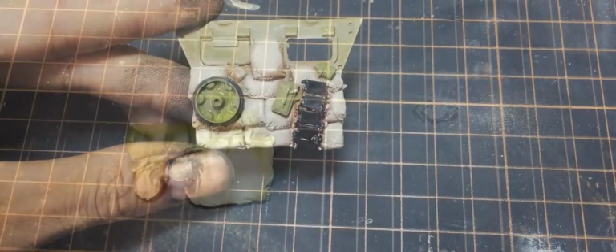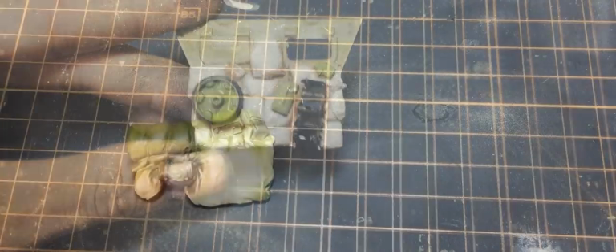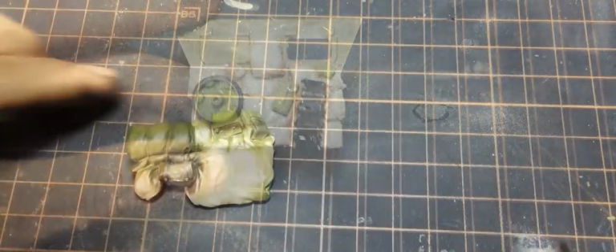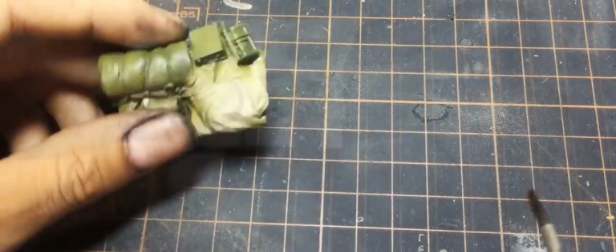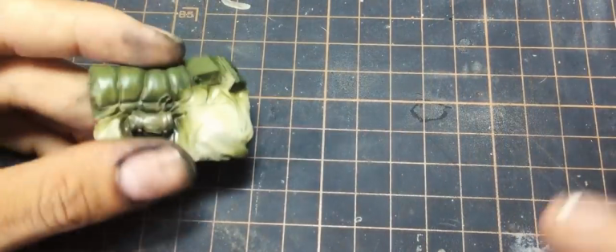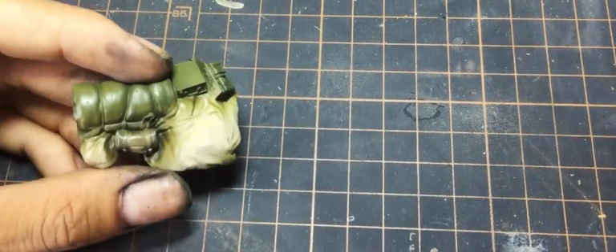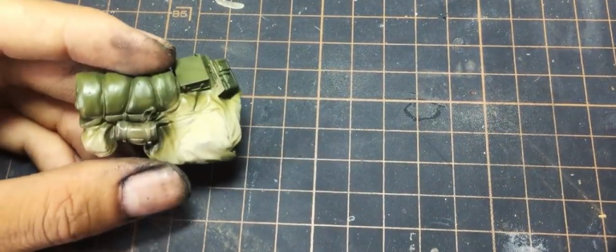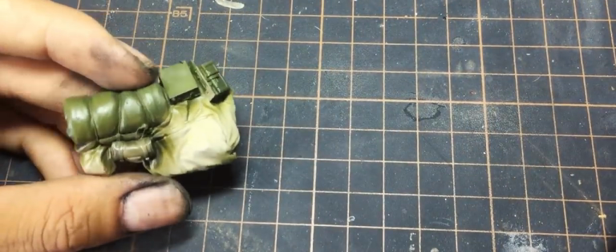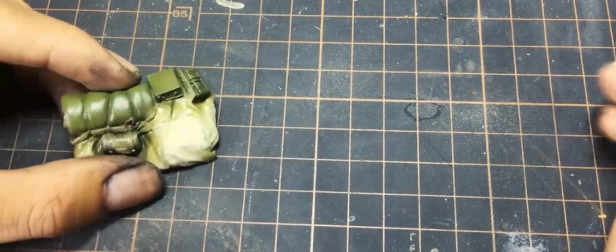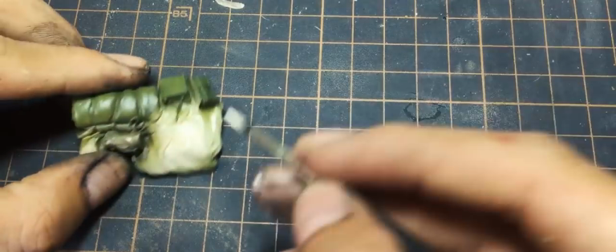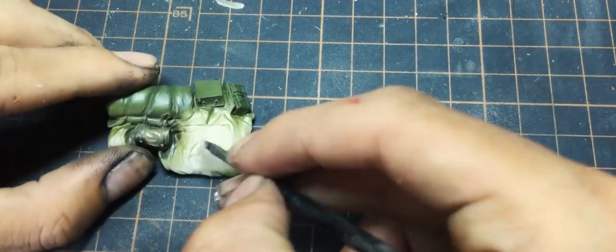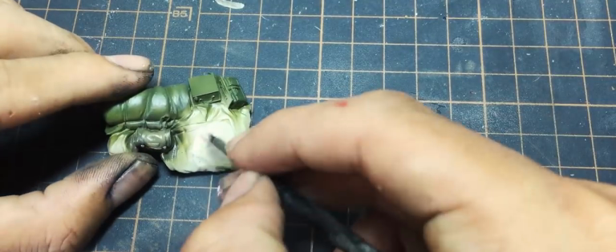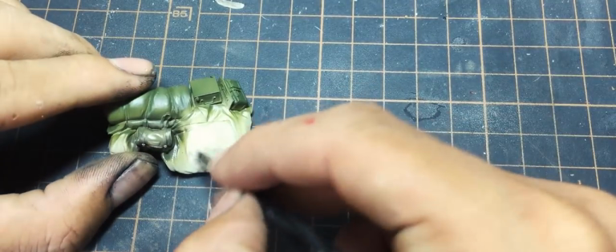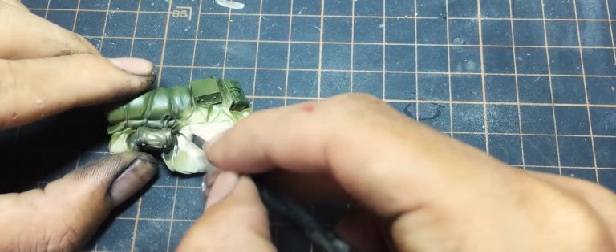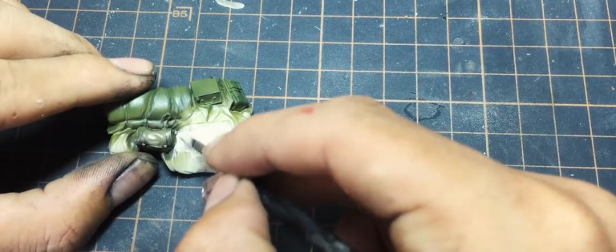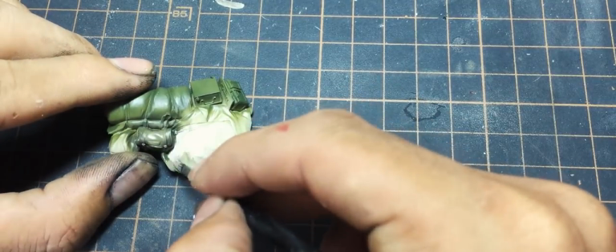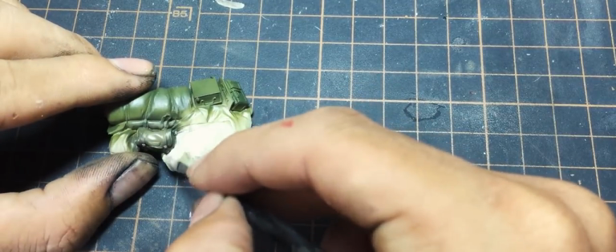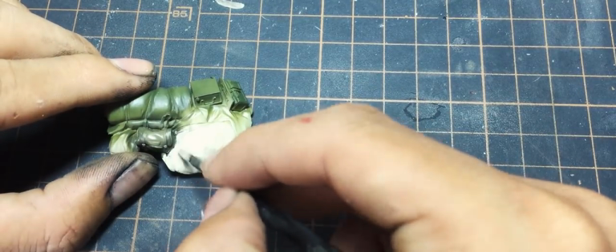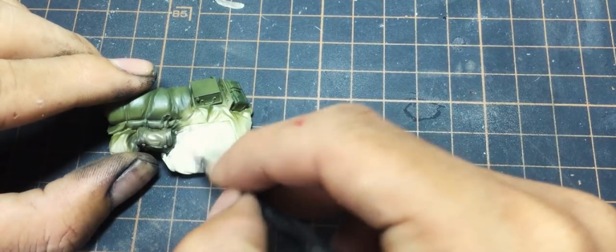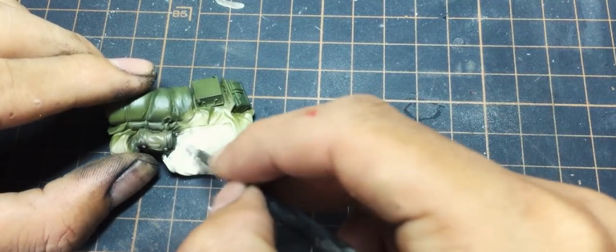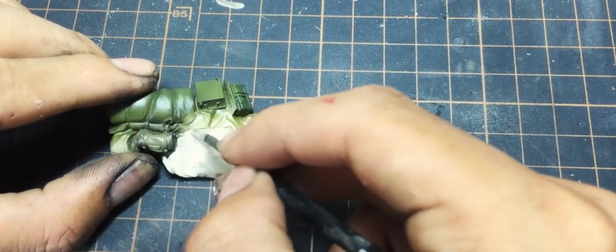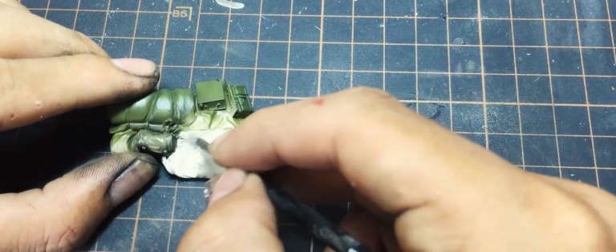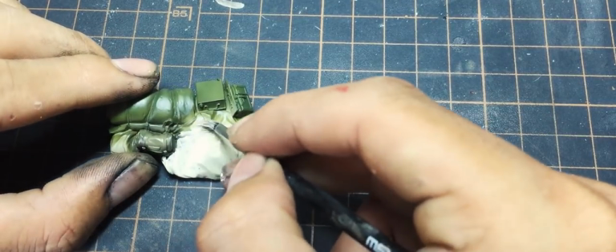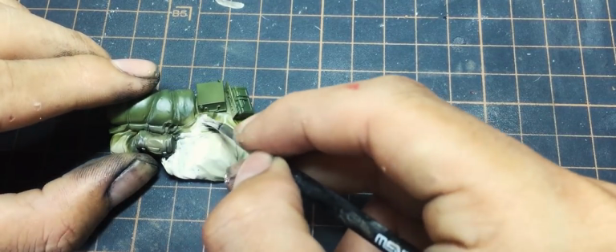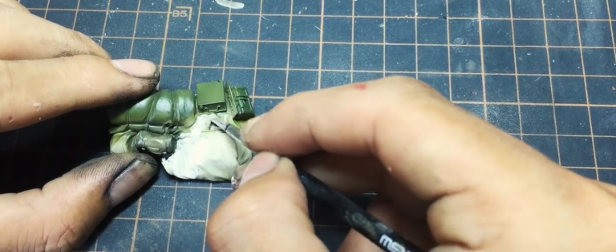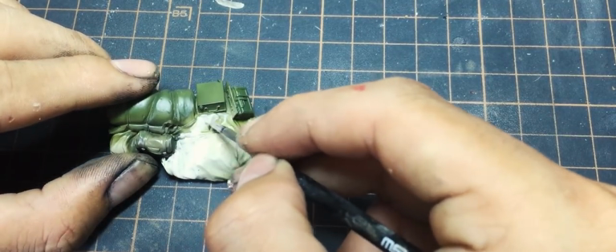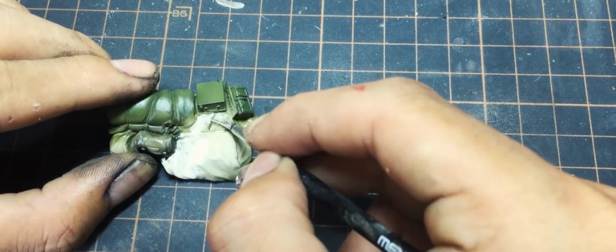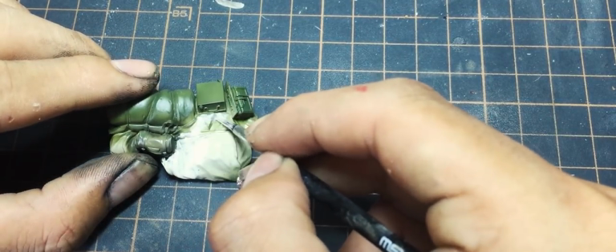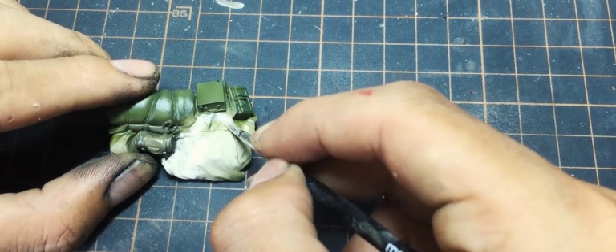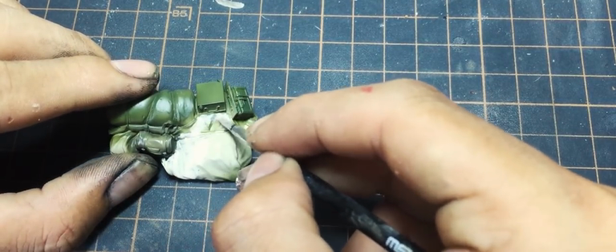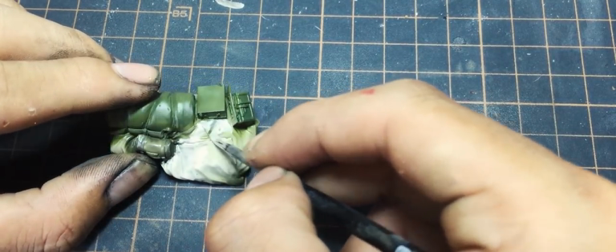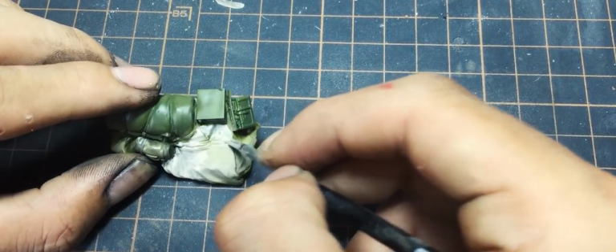Here you can see the green color is on the yellow color, and I fix it by brush painting the yellow color back.